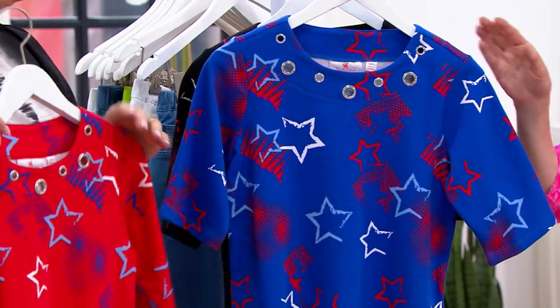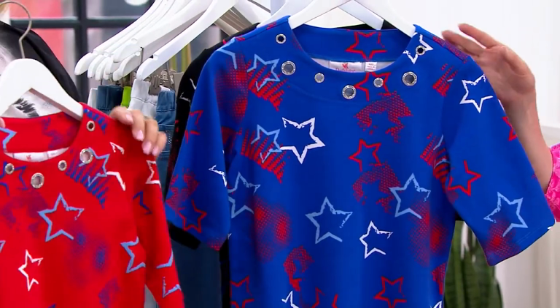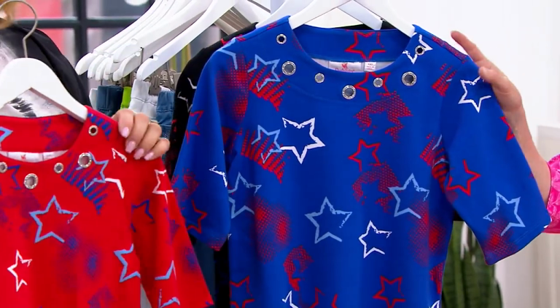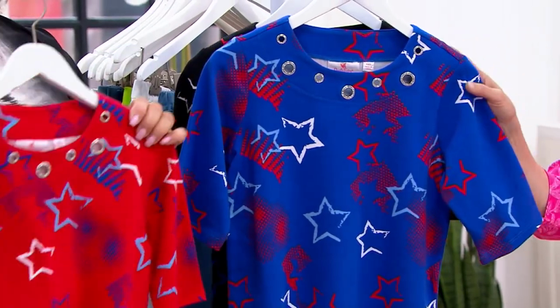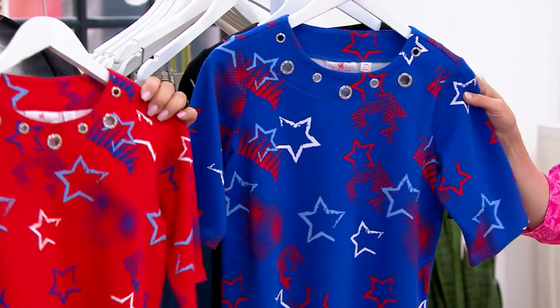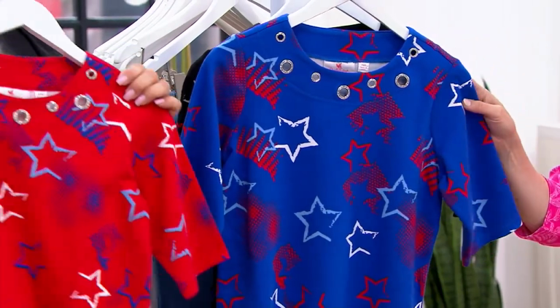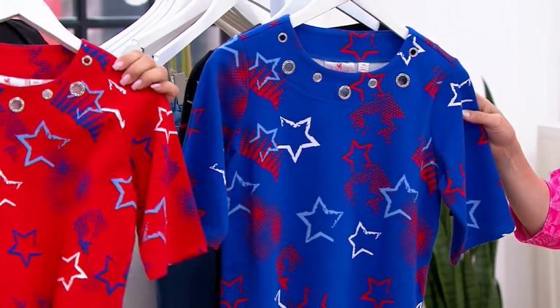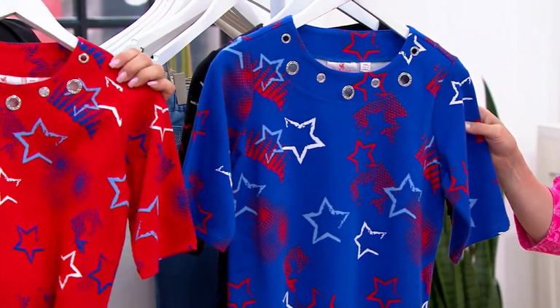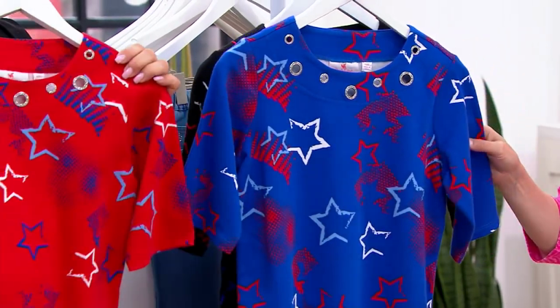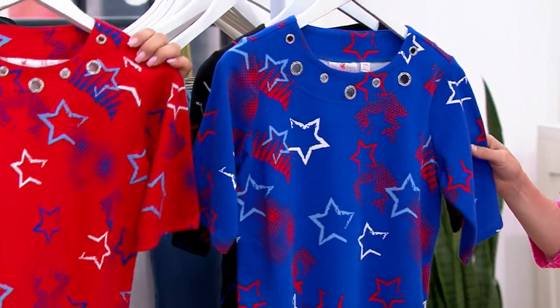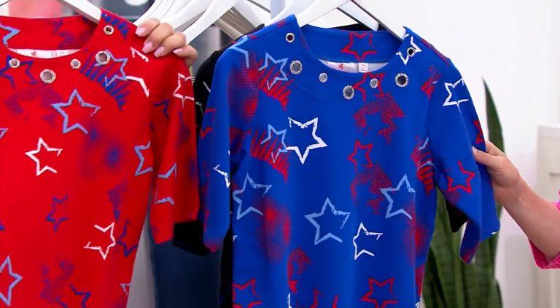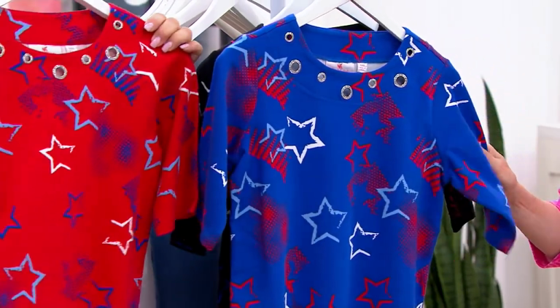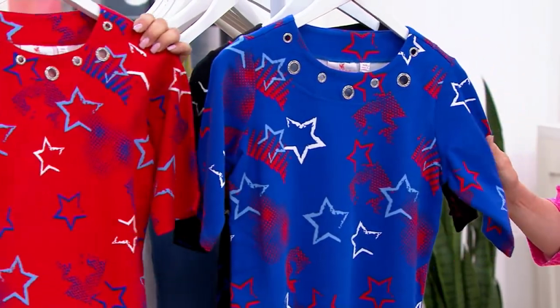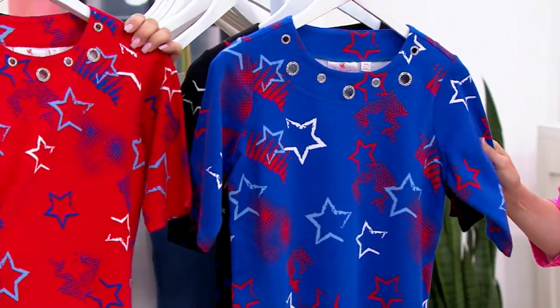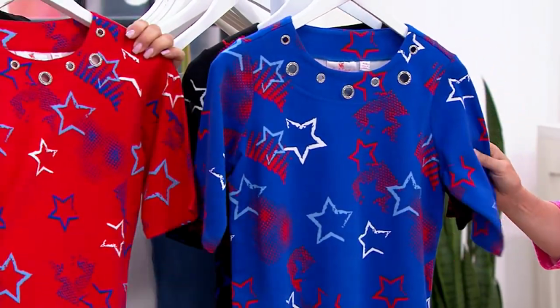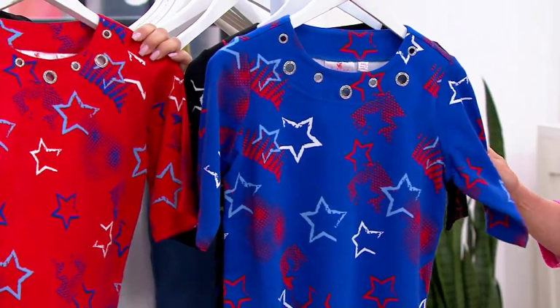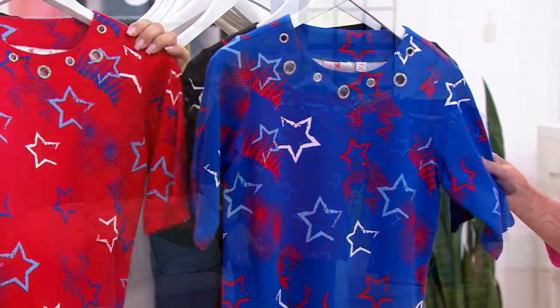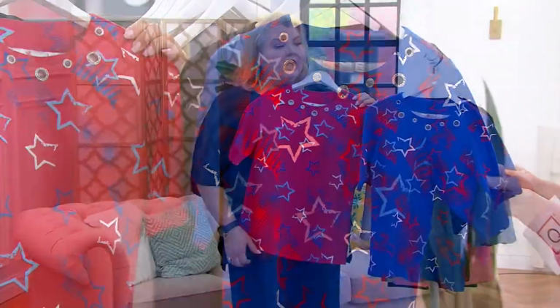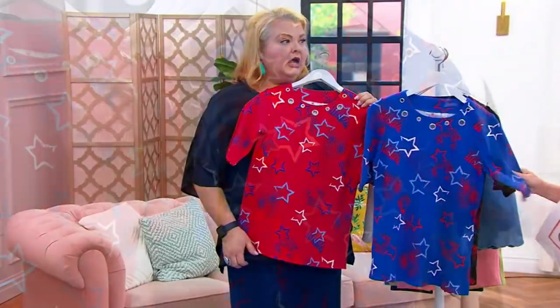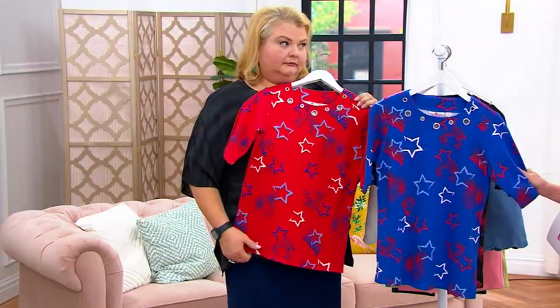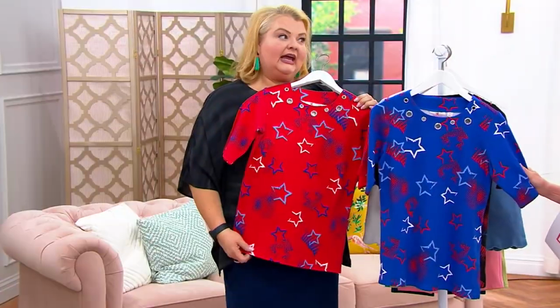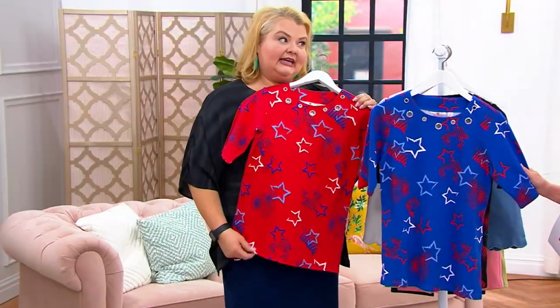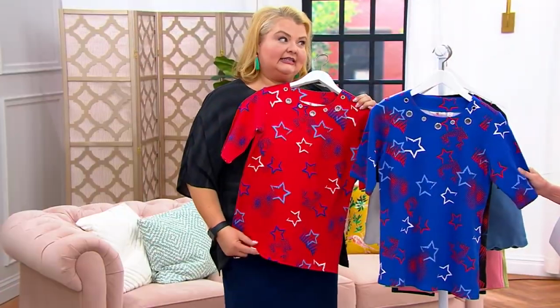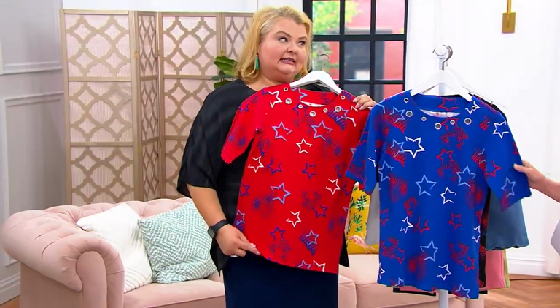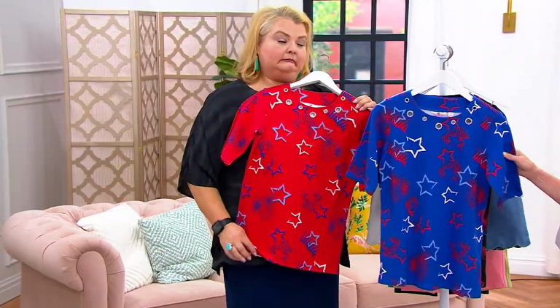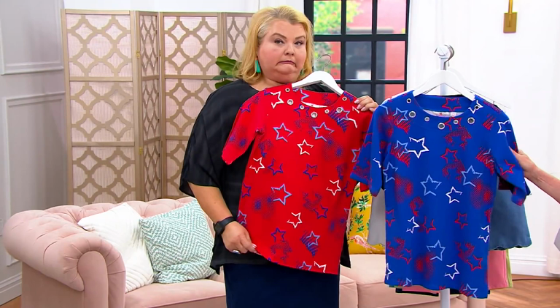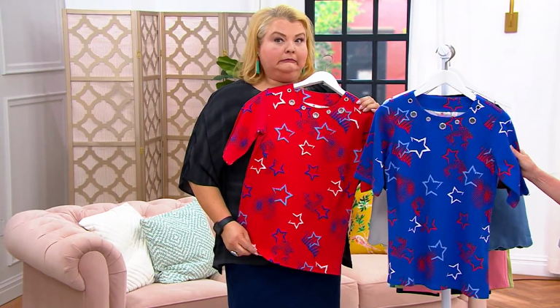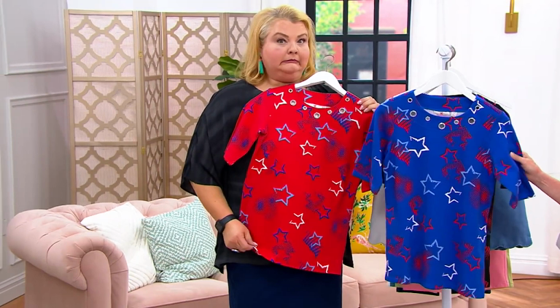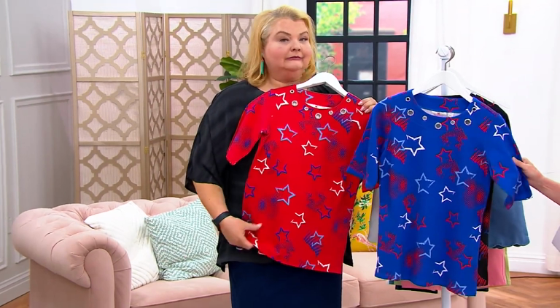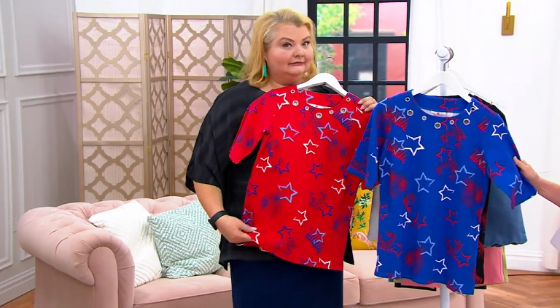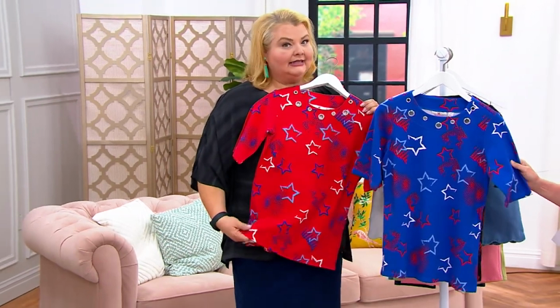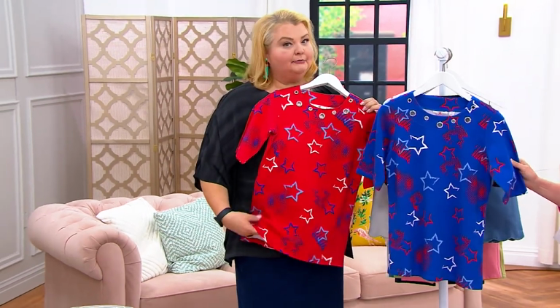It's 100% cotton — I misspoke when I said 60/40. It's hard to tell the difference because they feel pretty much the same.